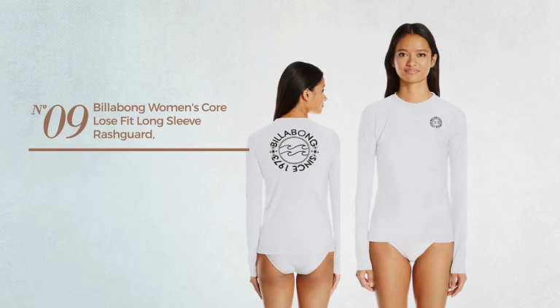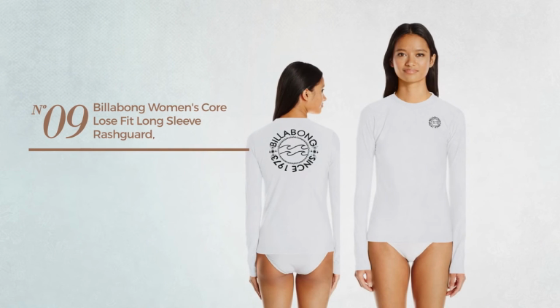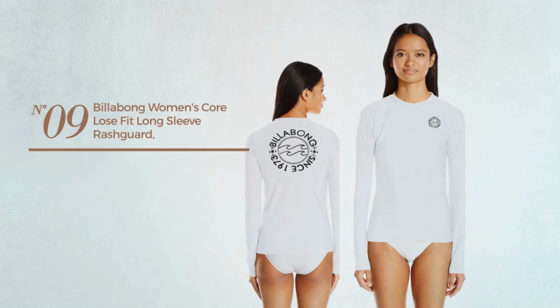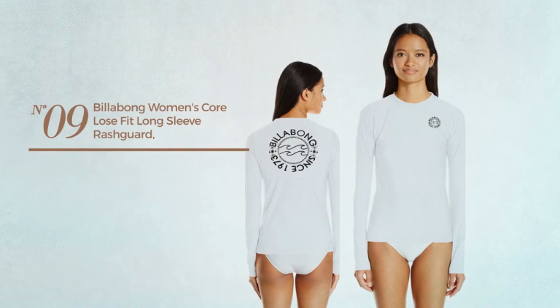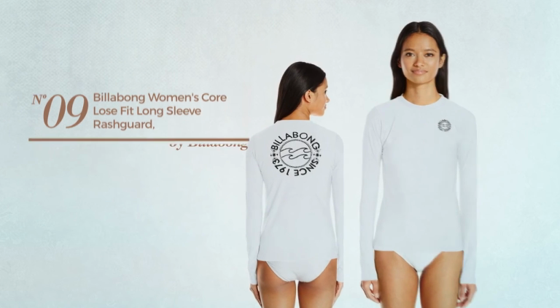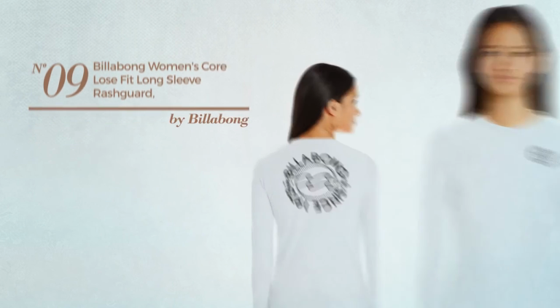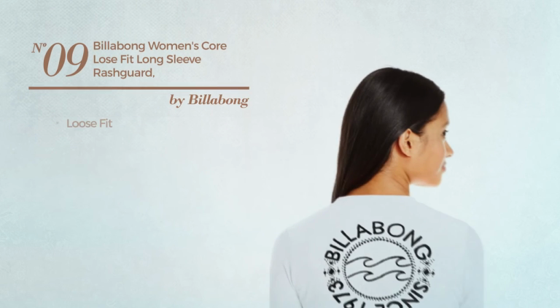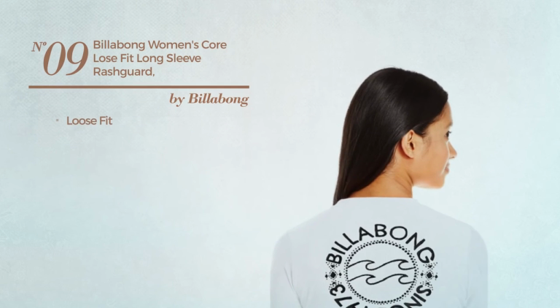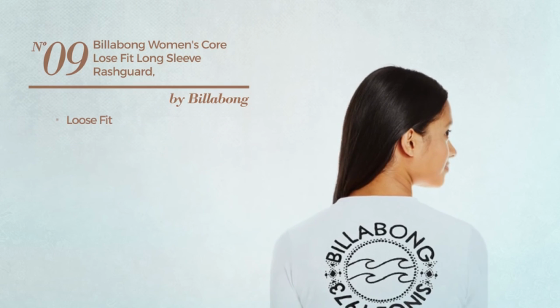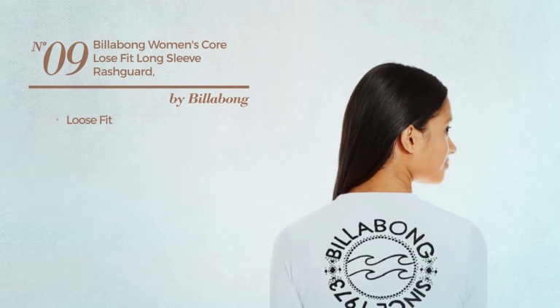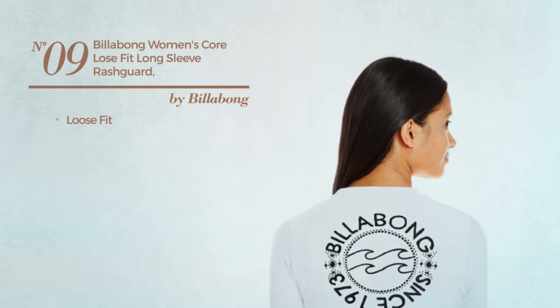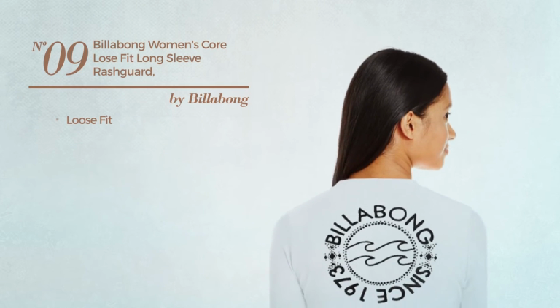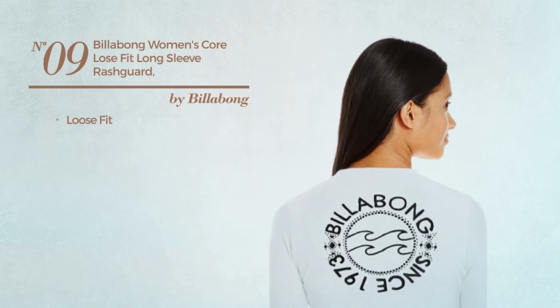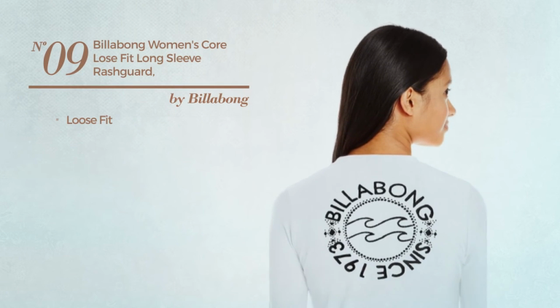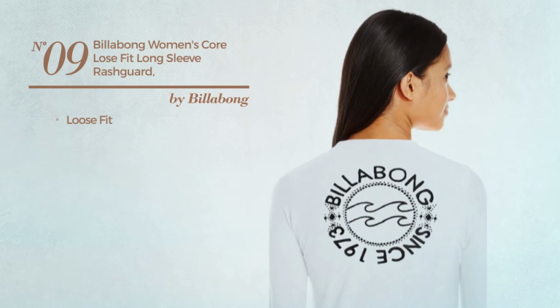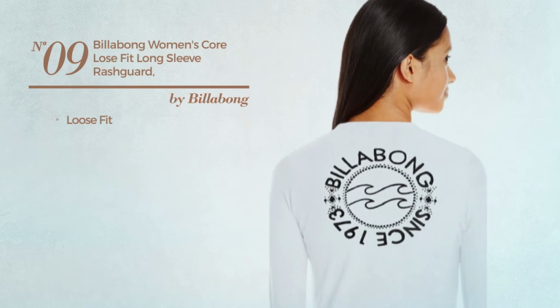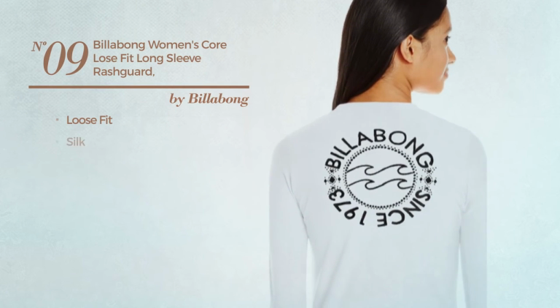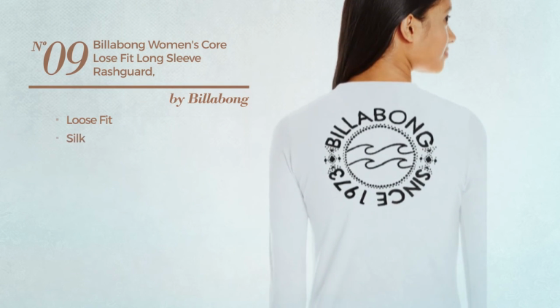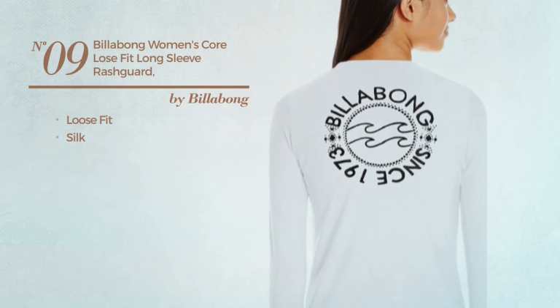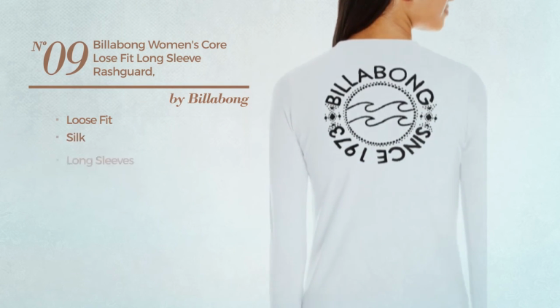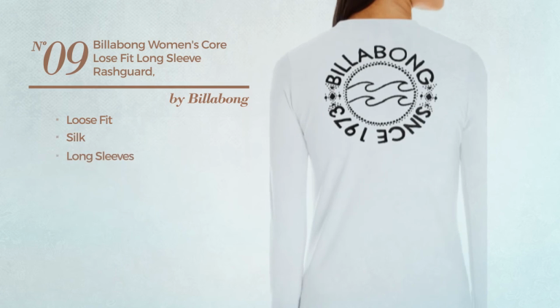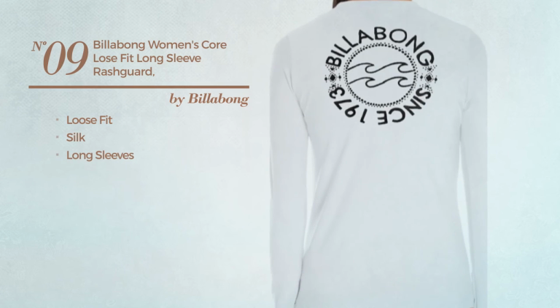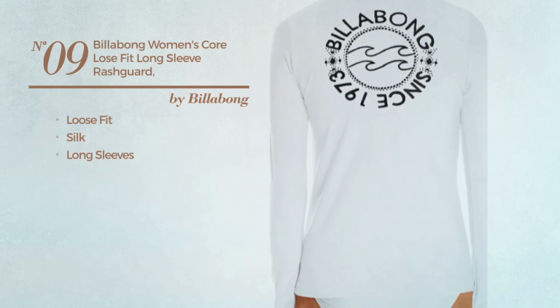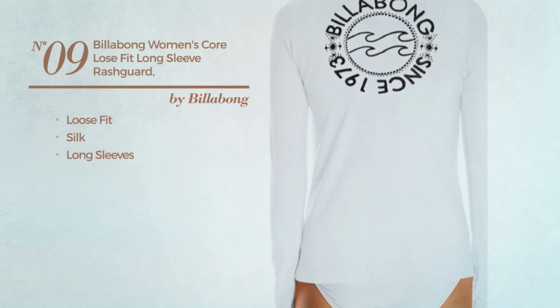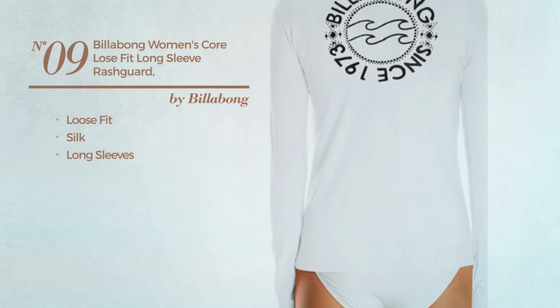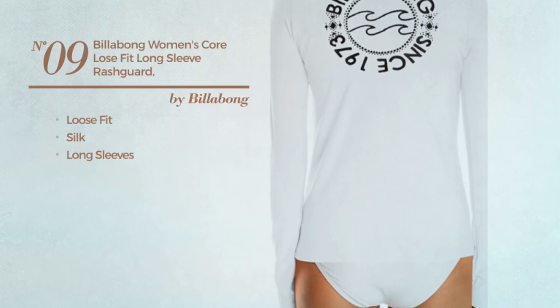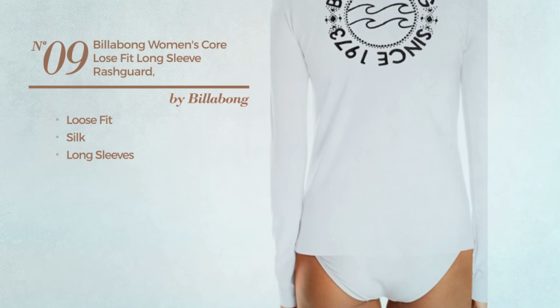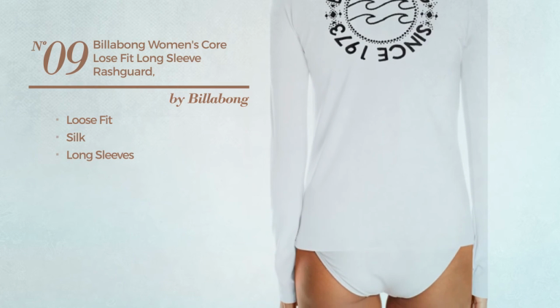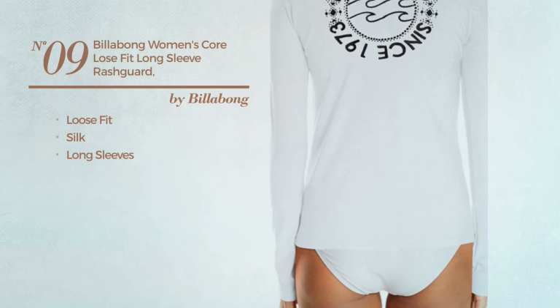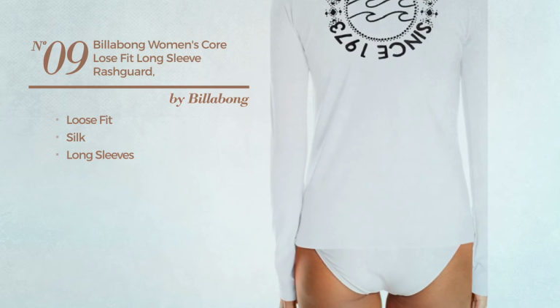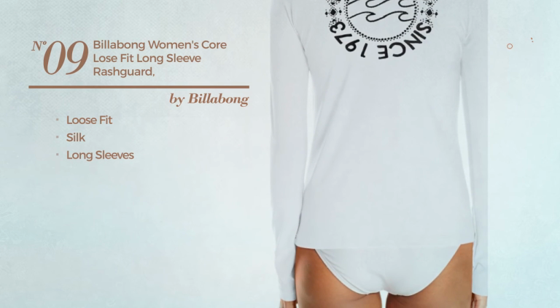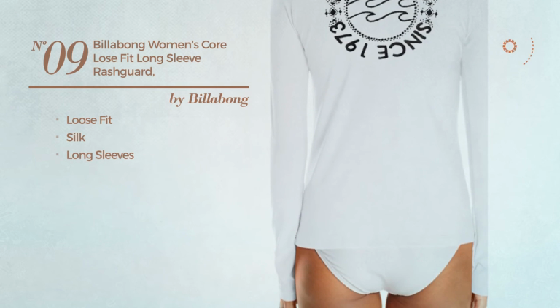Number nine: a loose fit garment crafted from silk, with long sleeves, available in three colors.